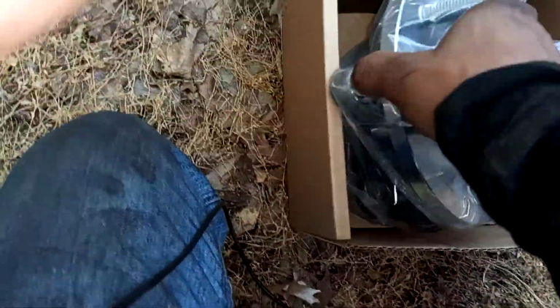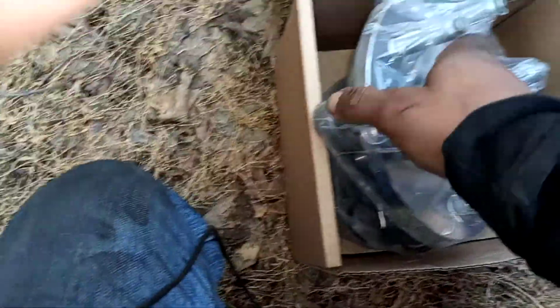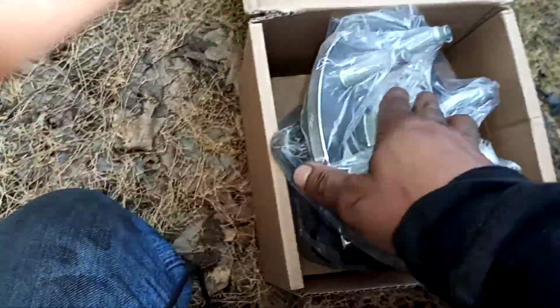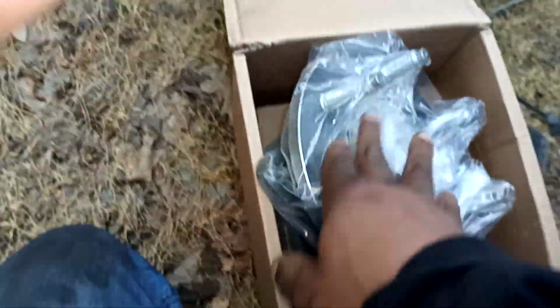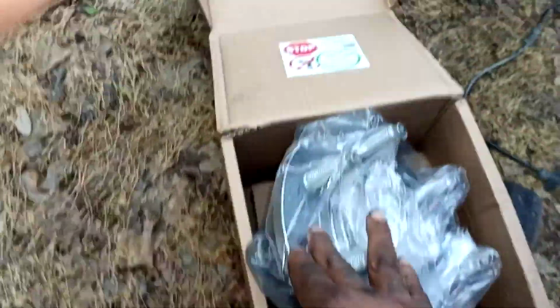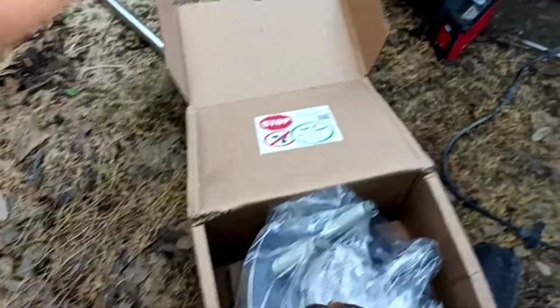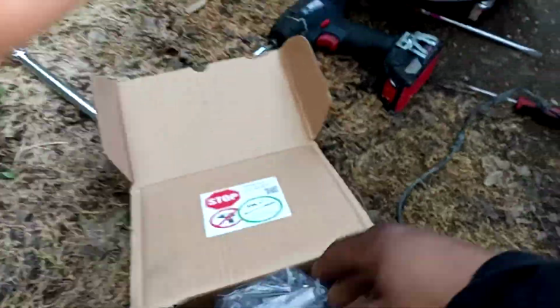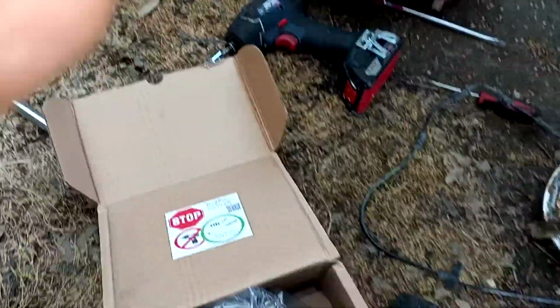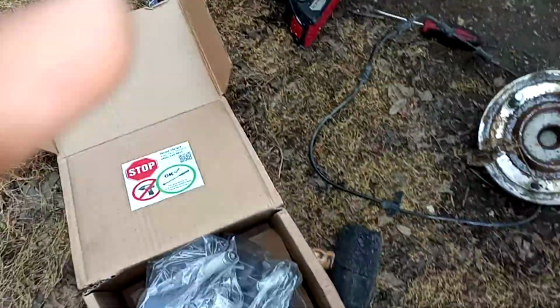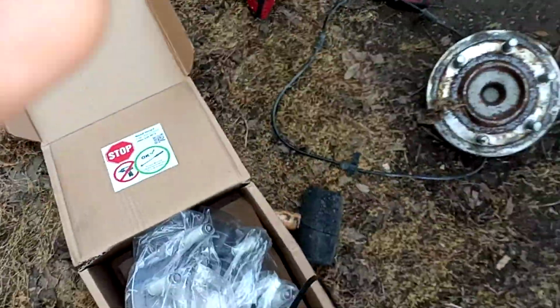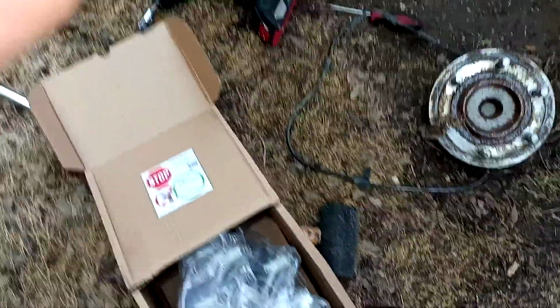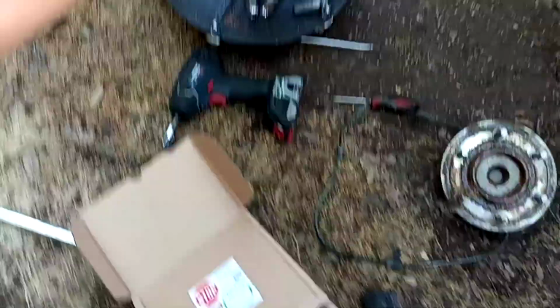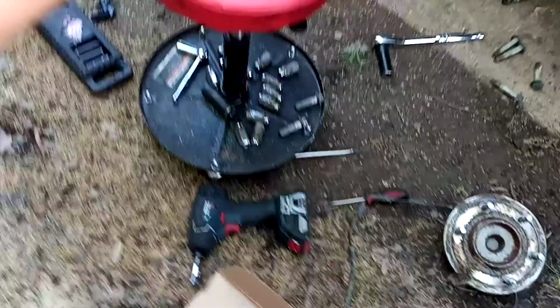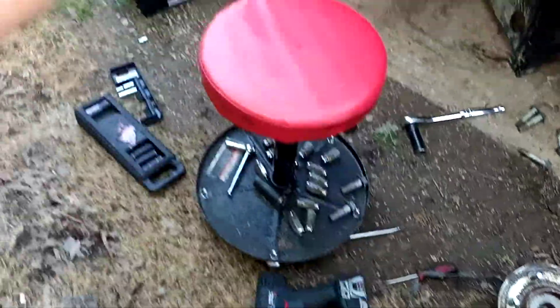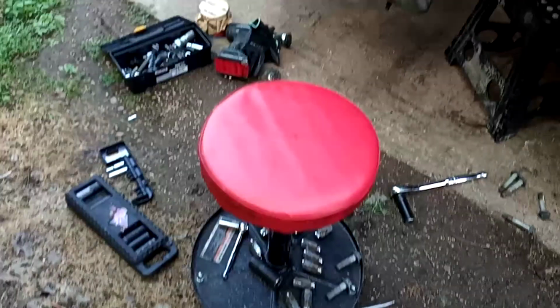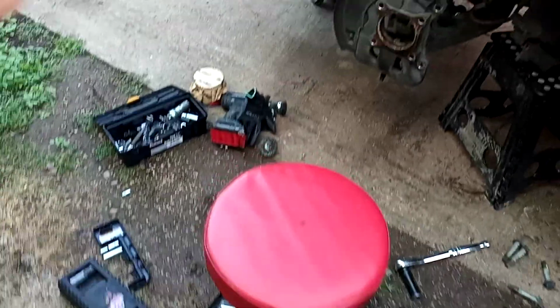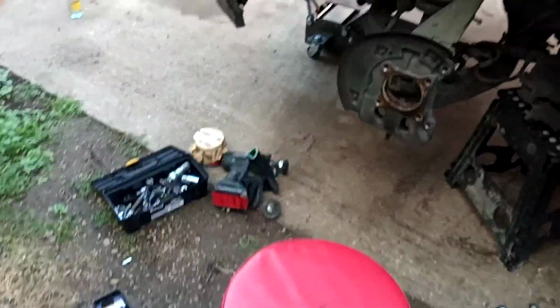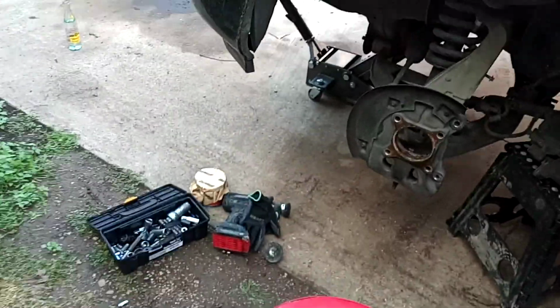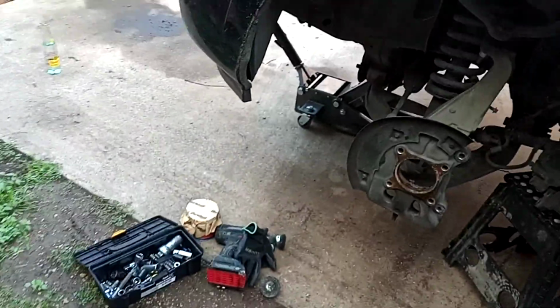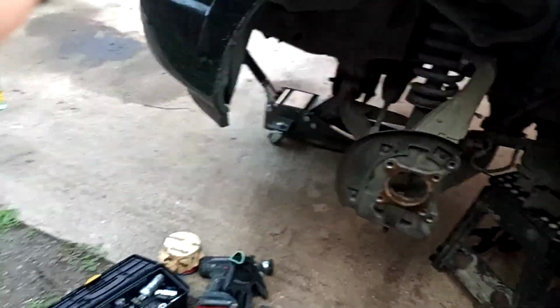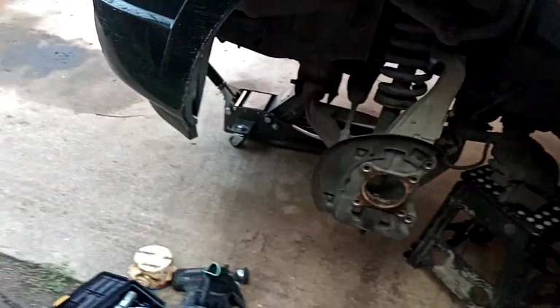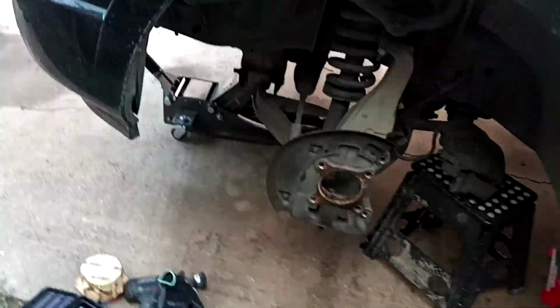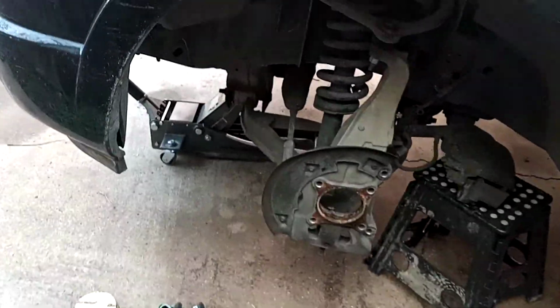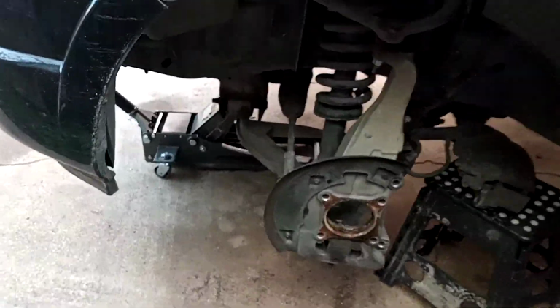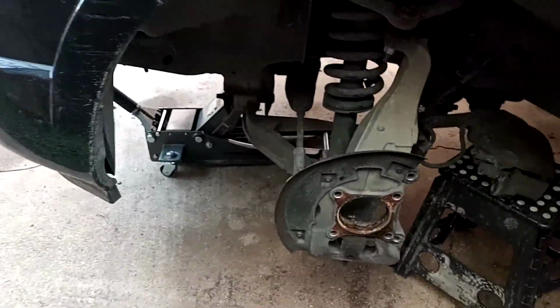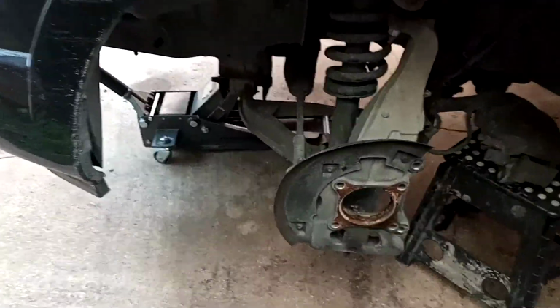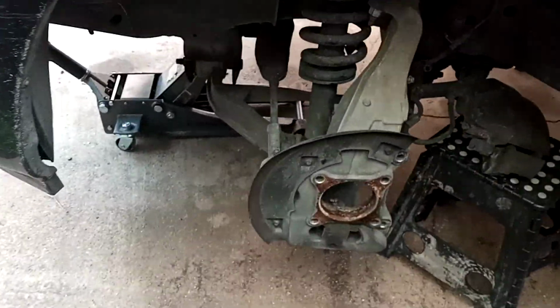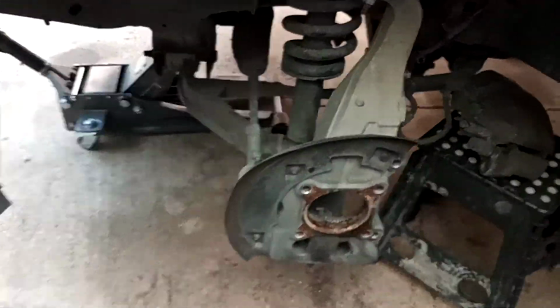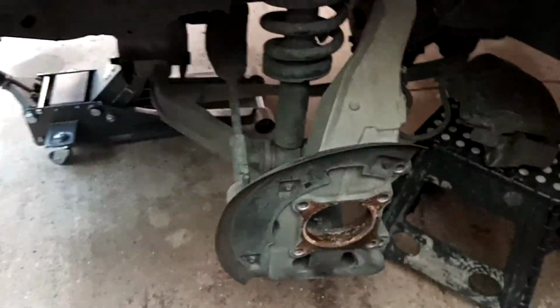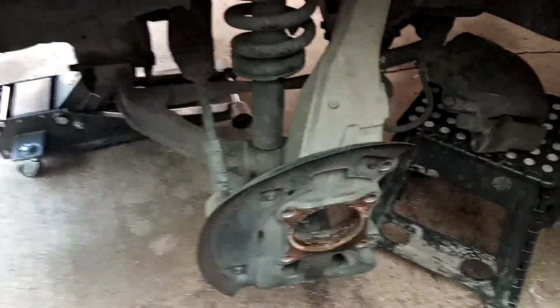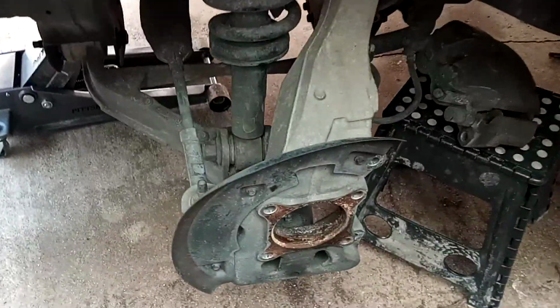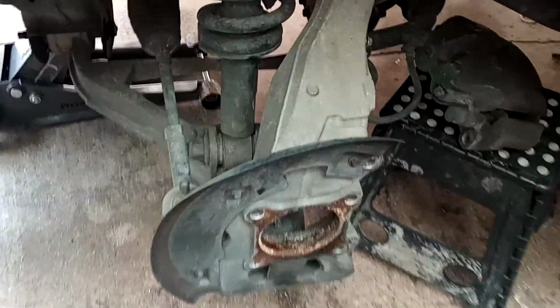Then you insert it — this is how you're going to do your hub assembly.